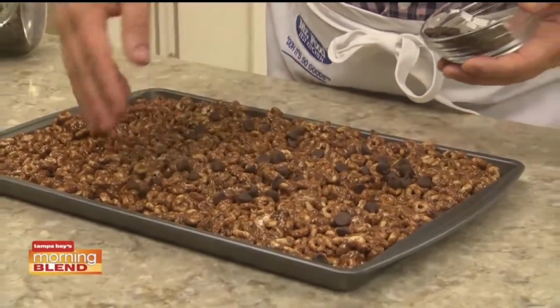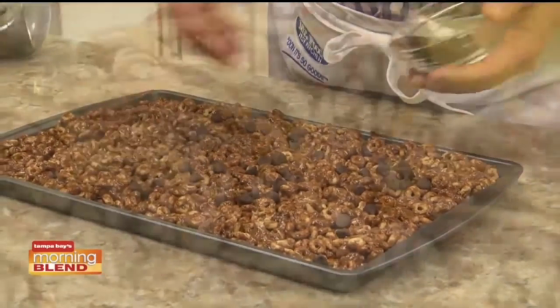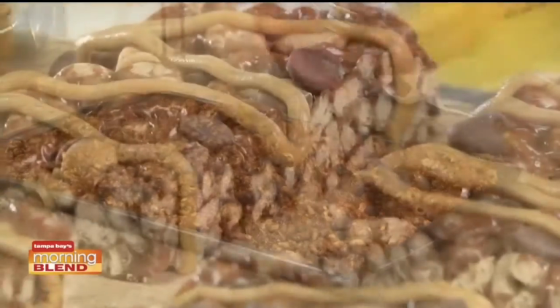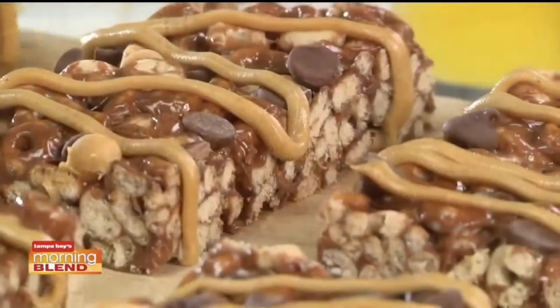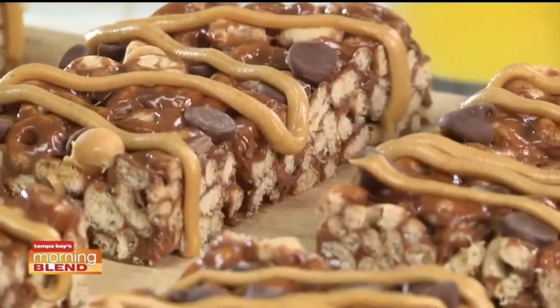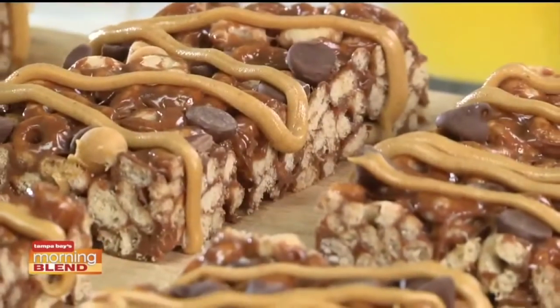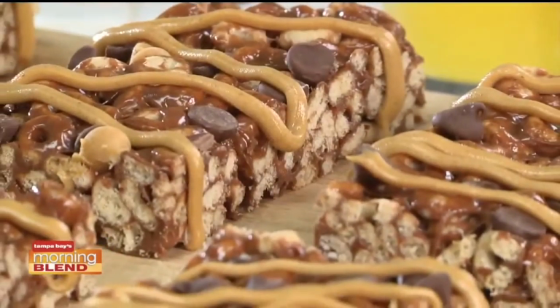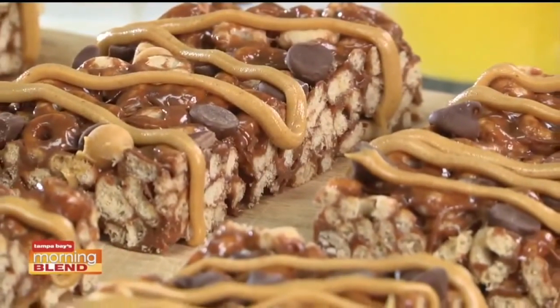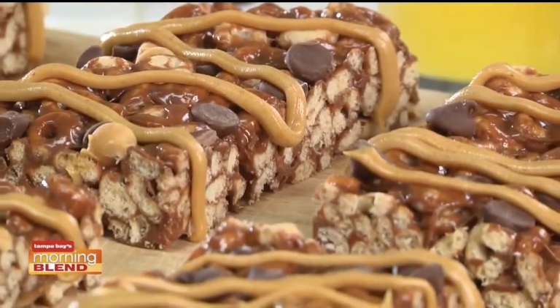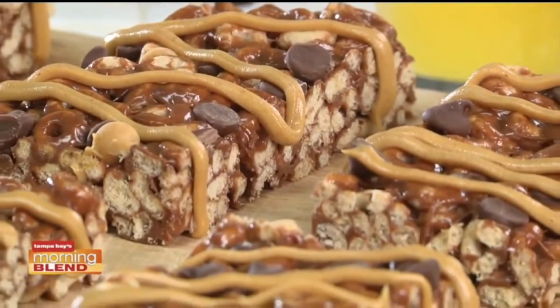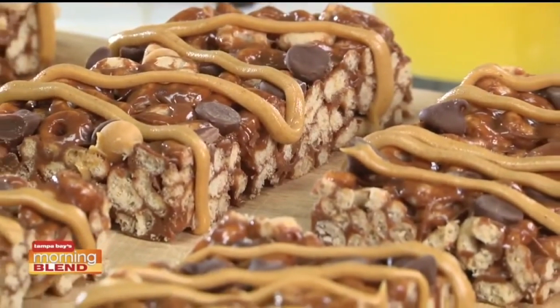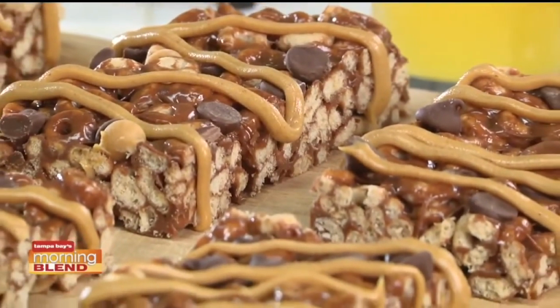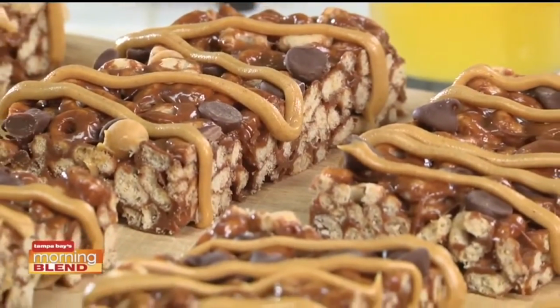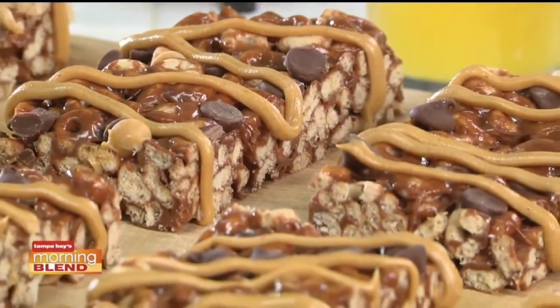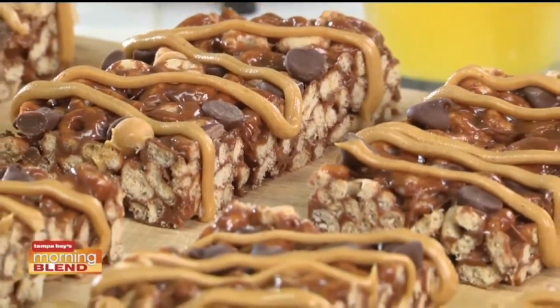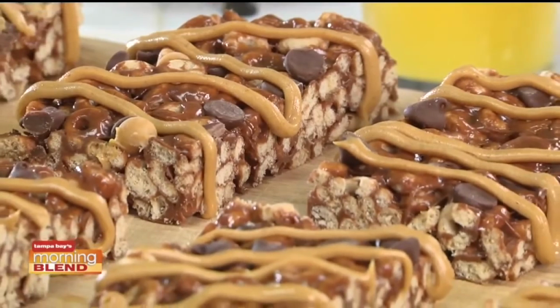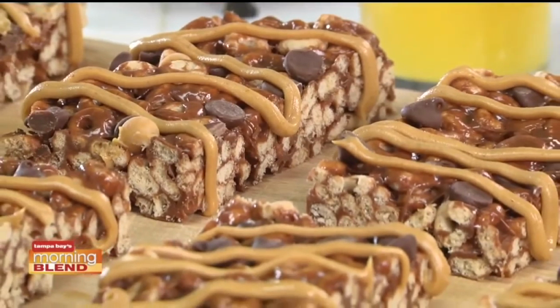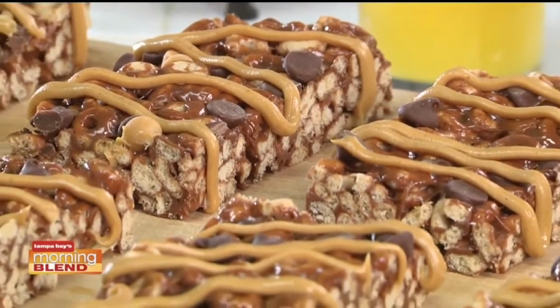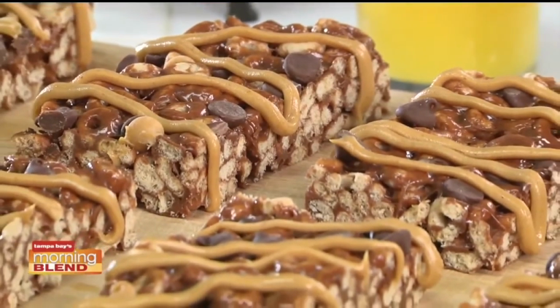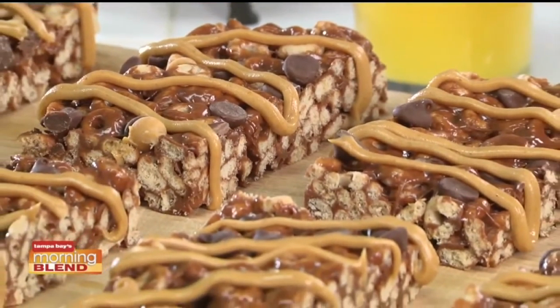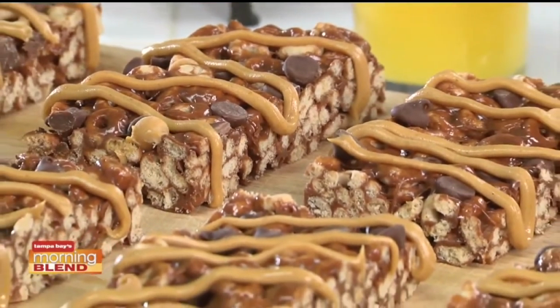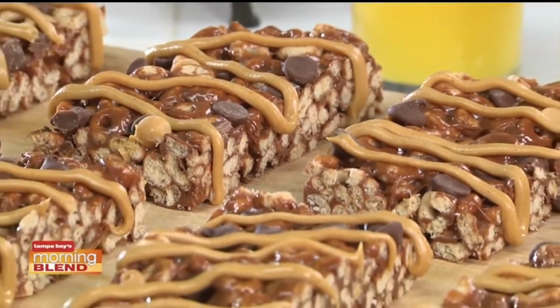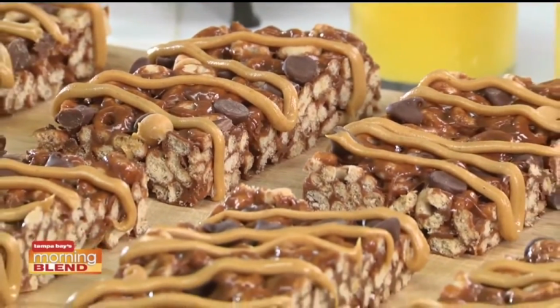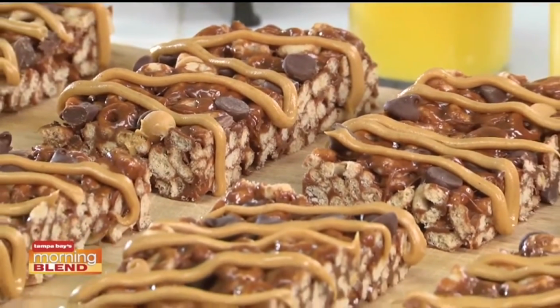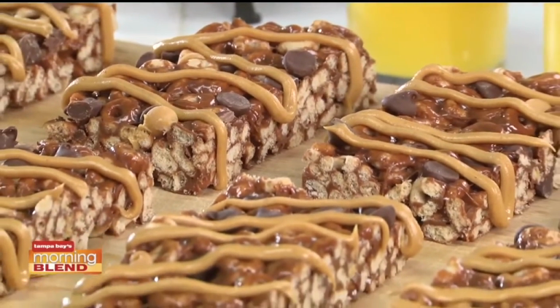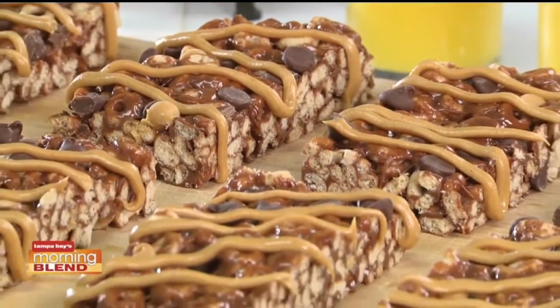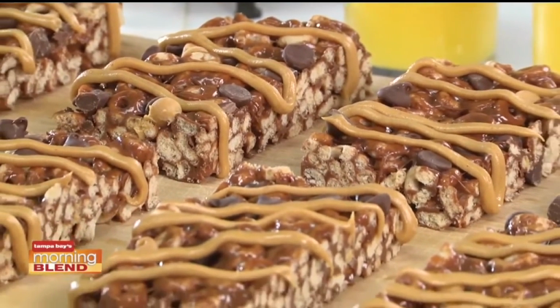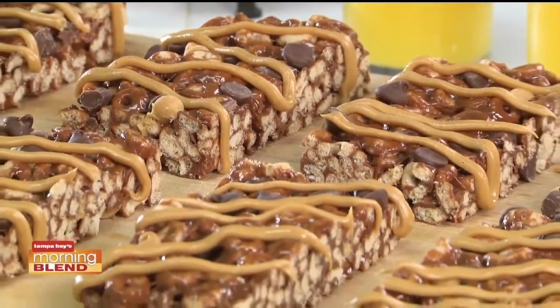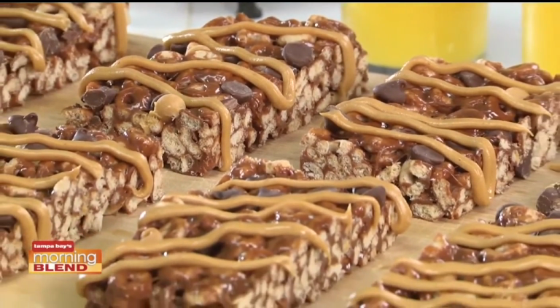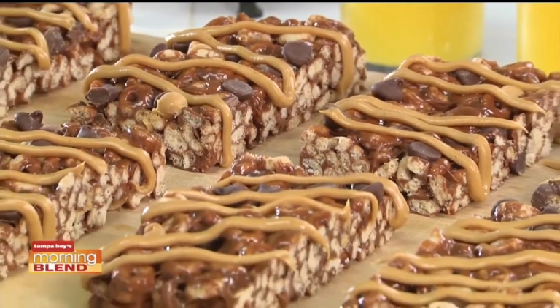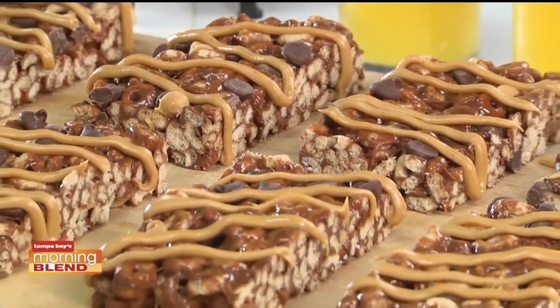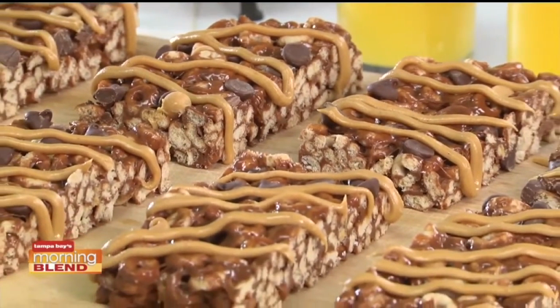To take these to another level, drizzle each bar with some warm peanut butter and dig in.